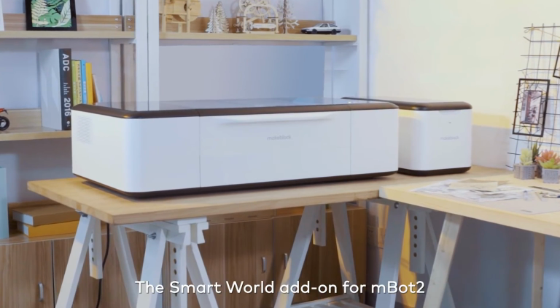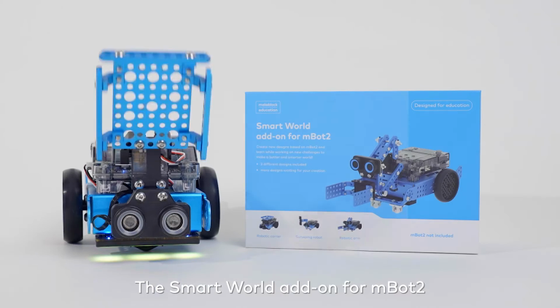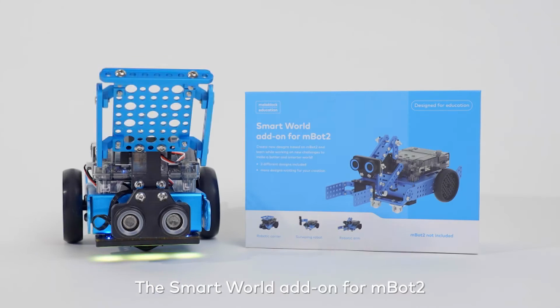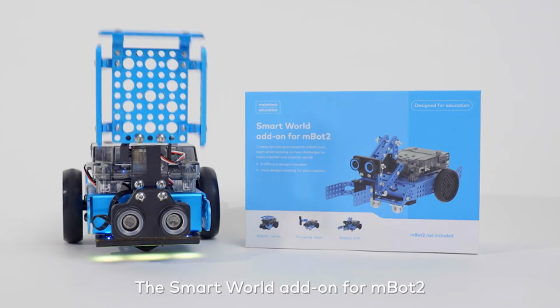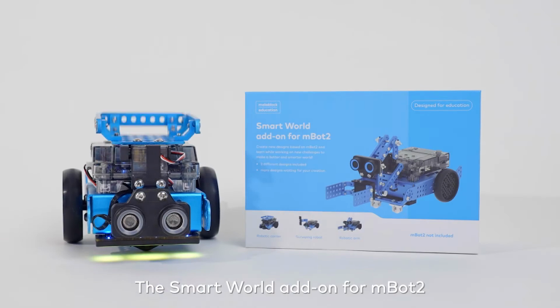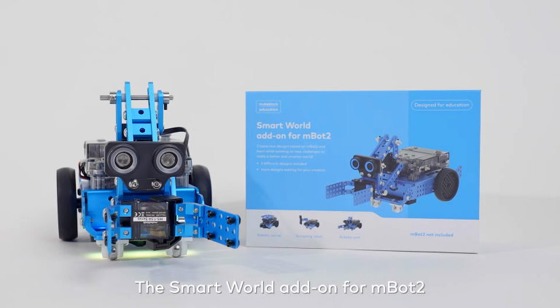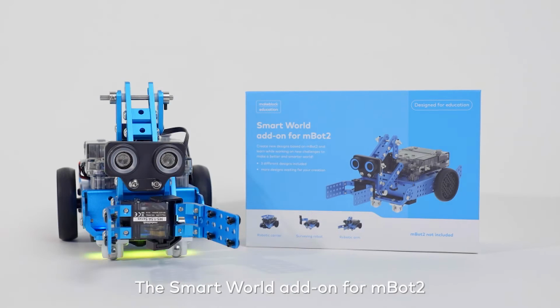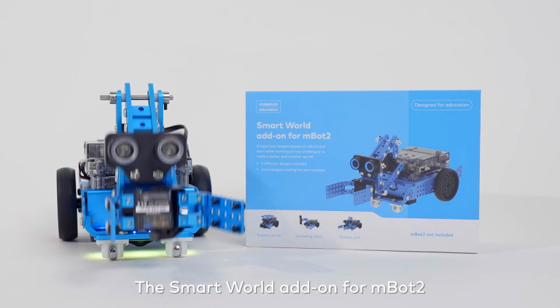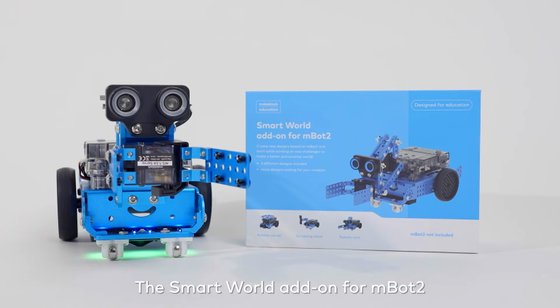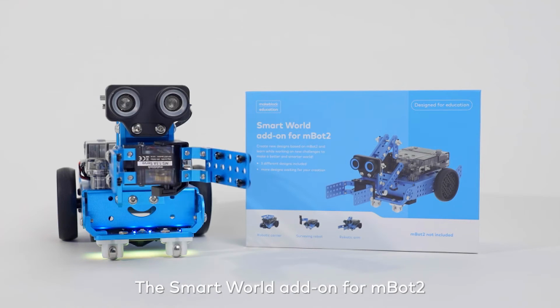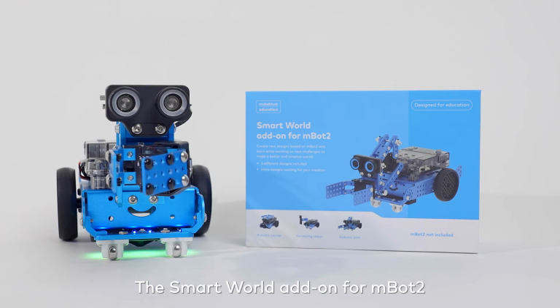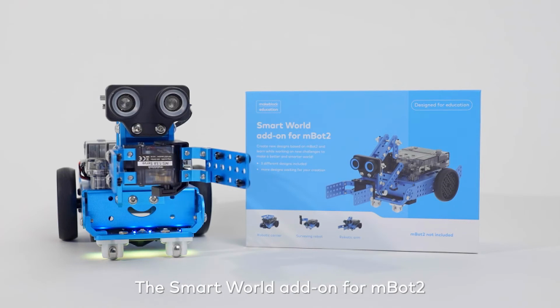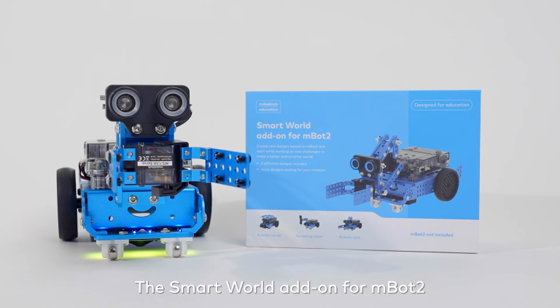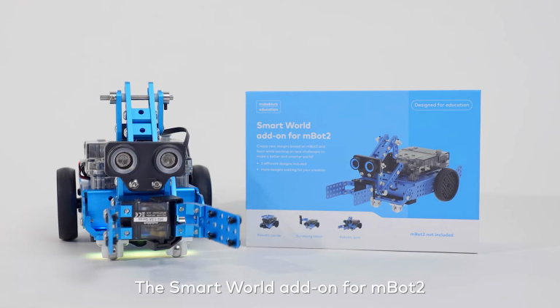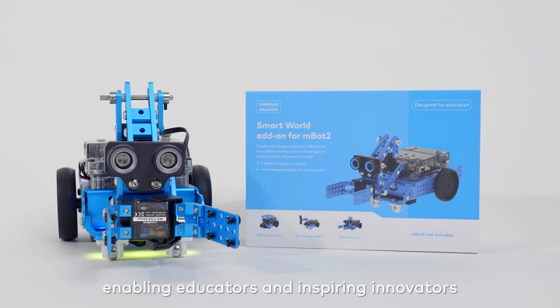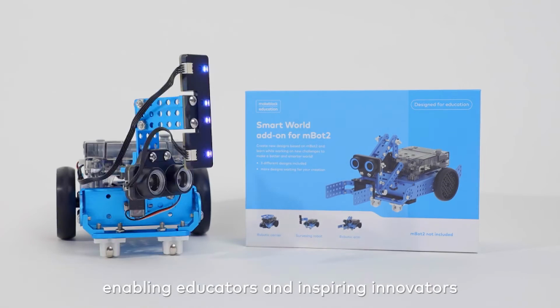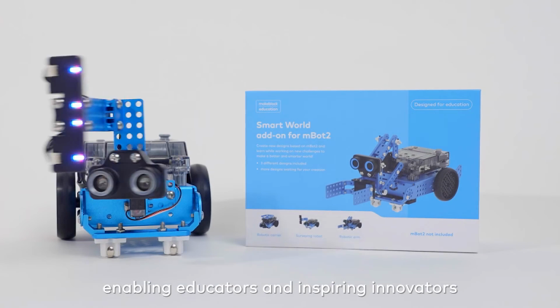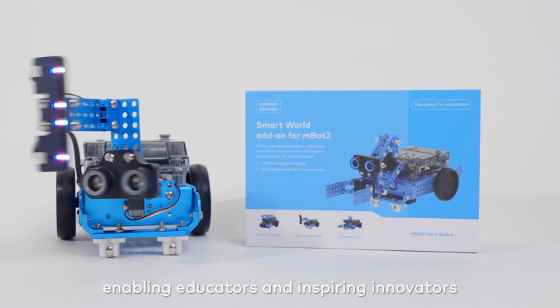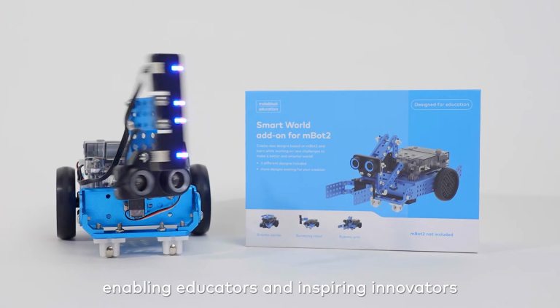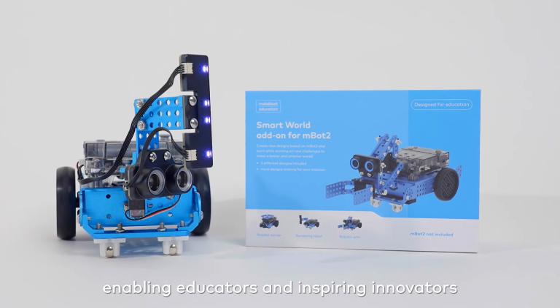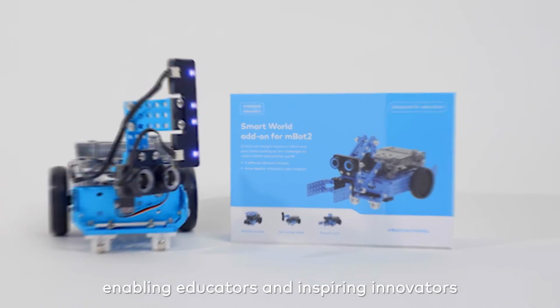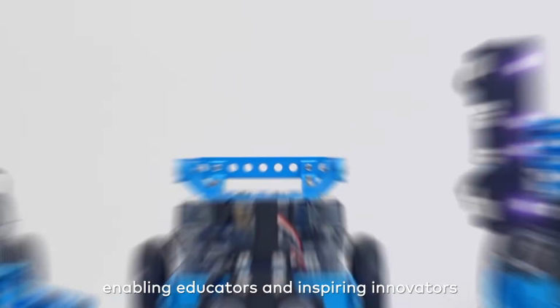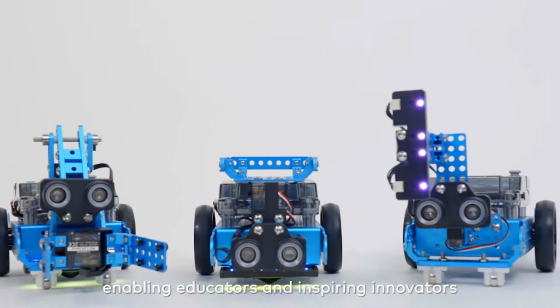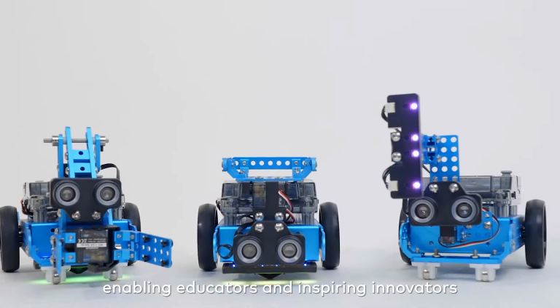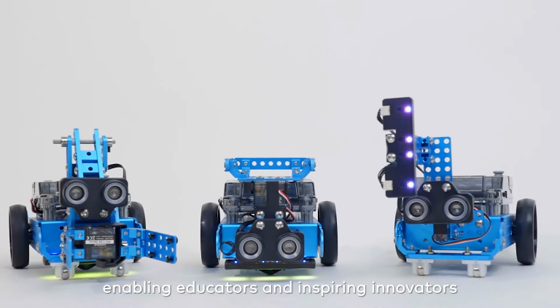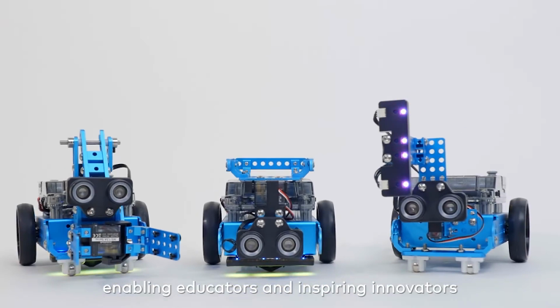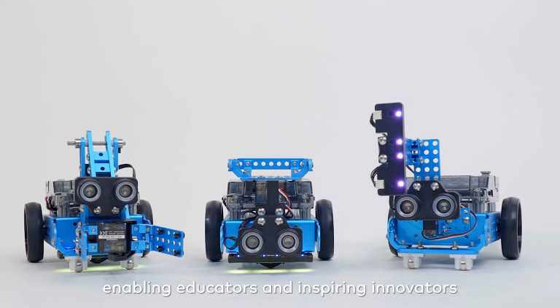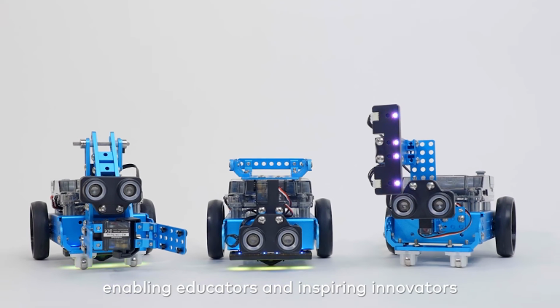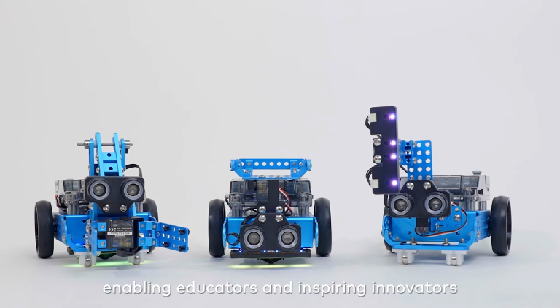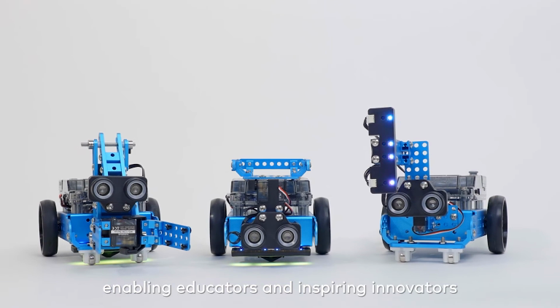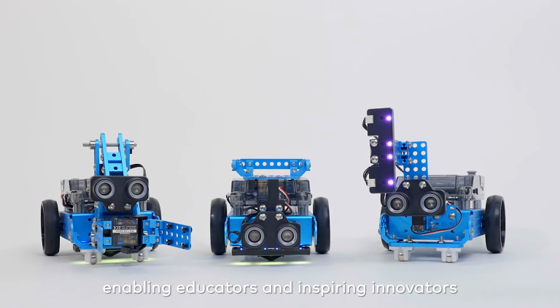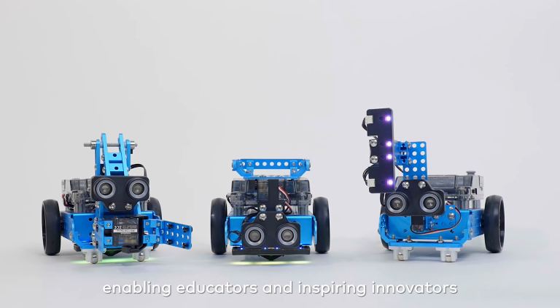The Smart World add-on for MBot2 — enabling educators and inspiring innovators.